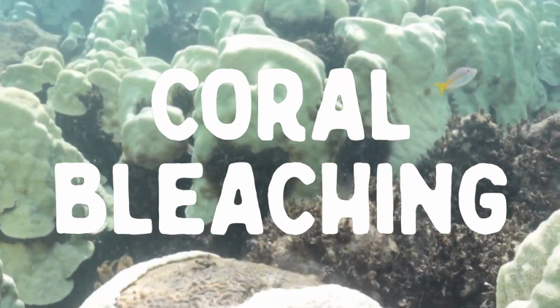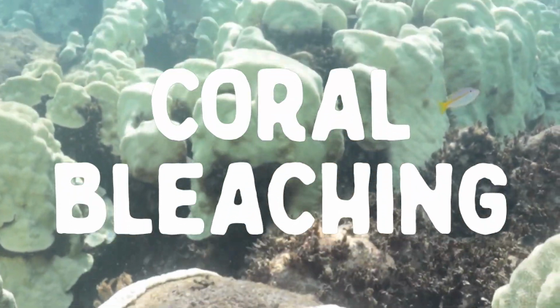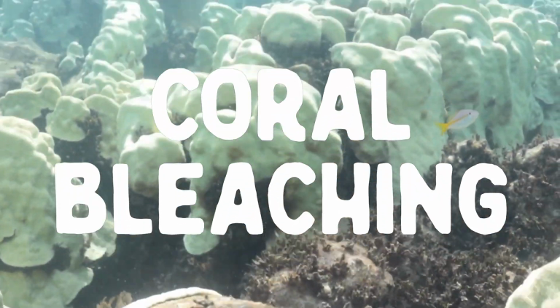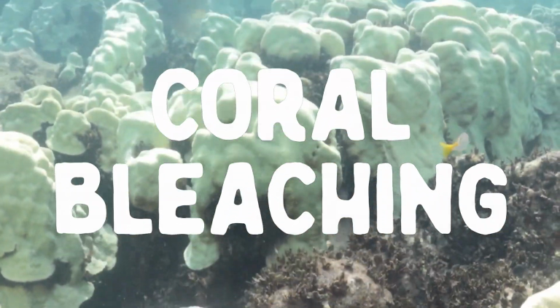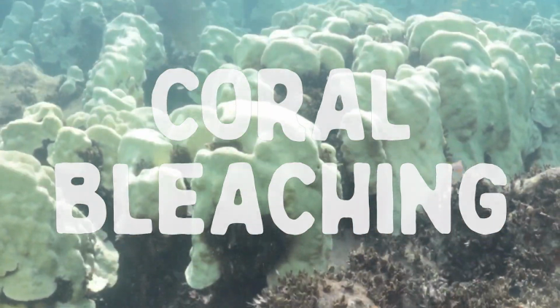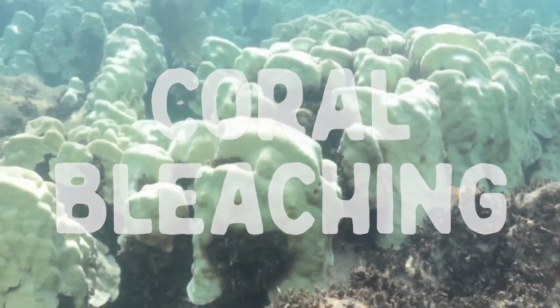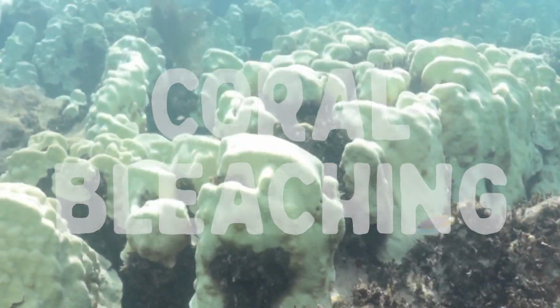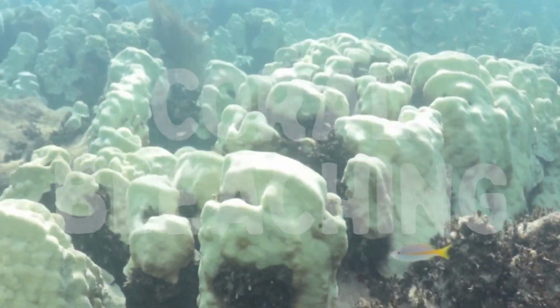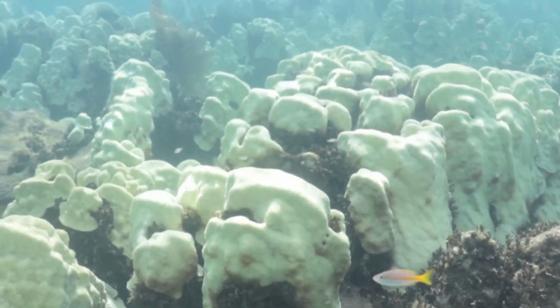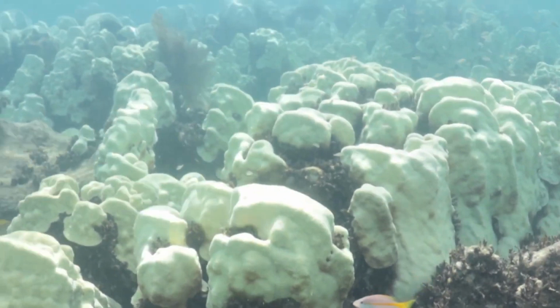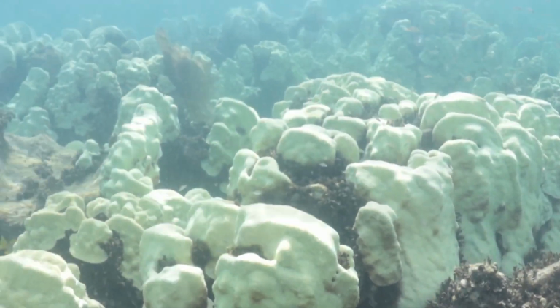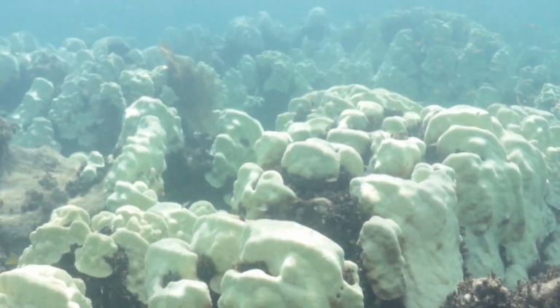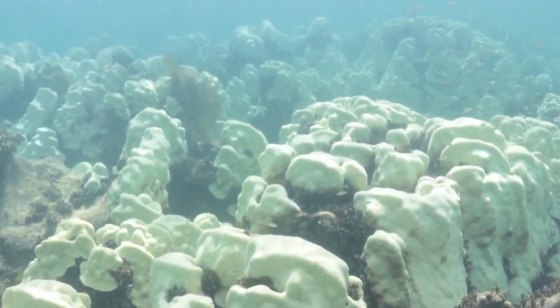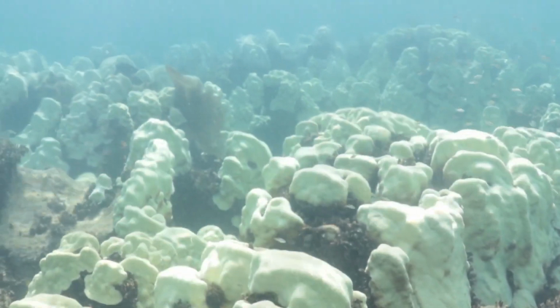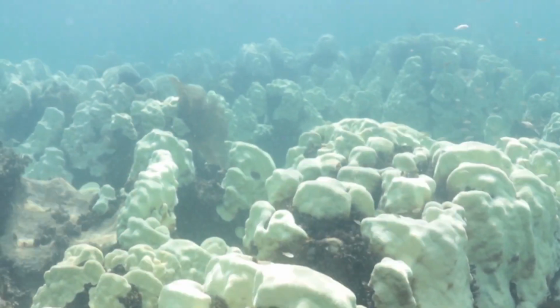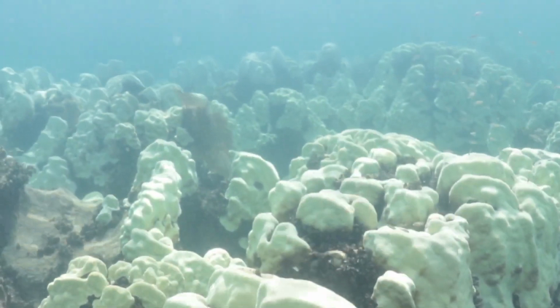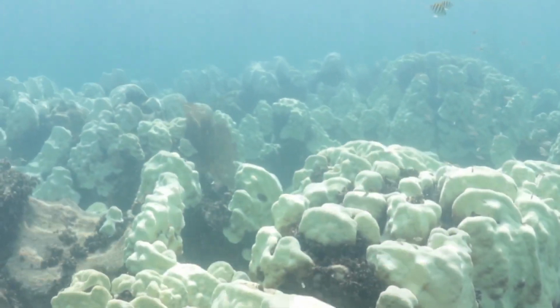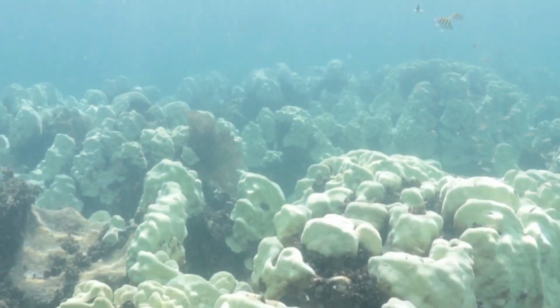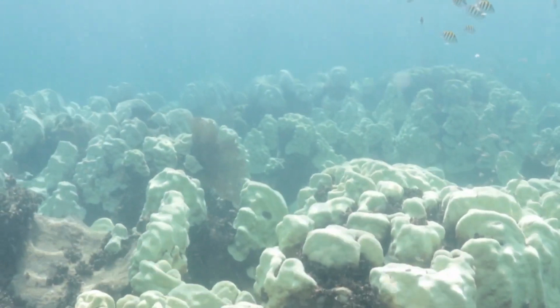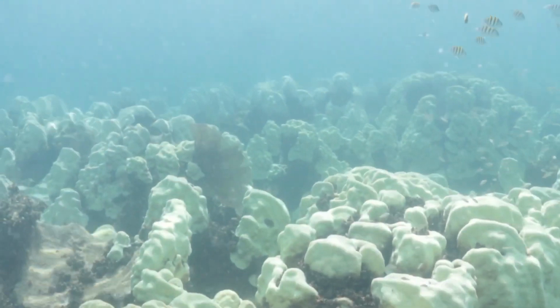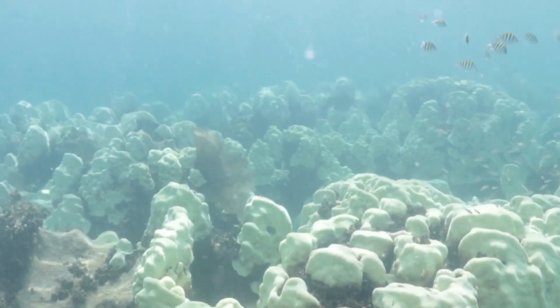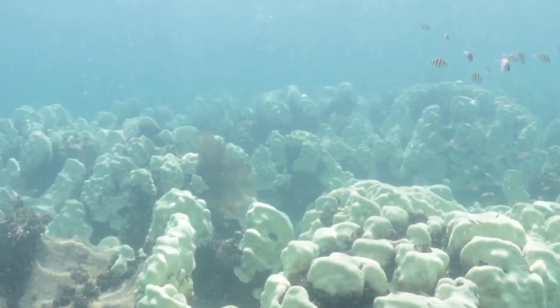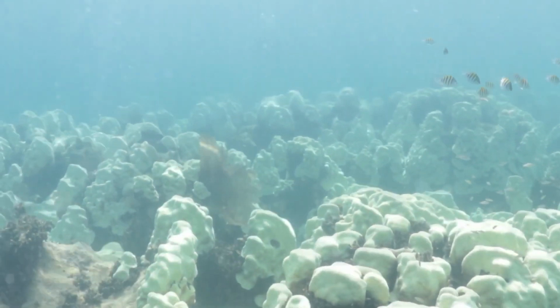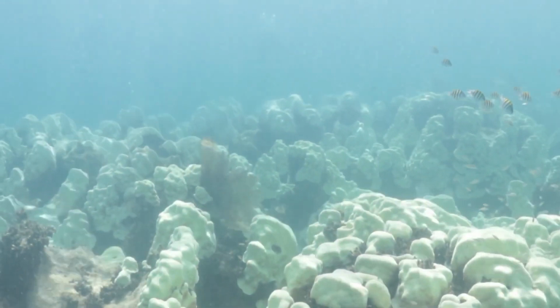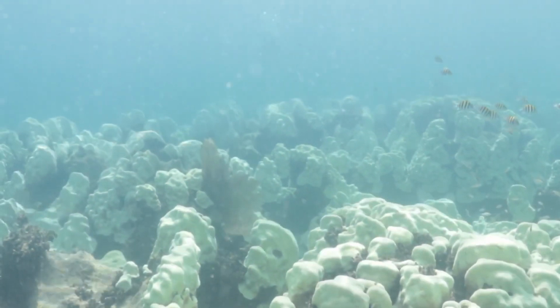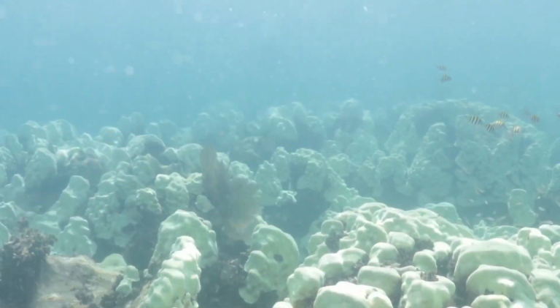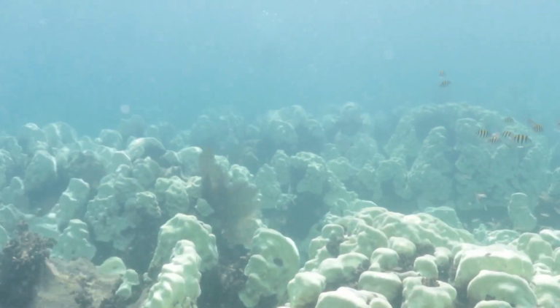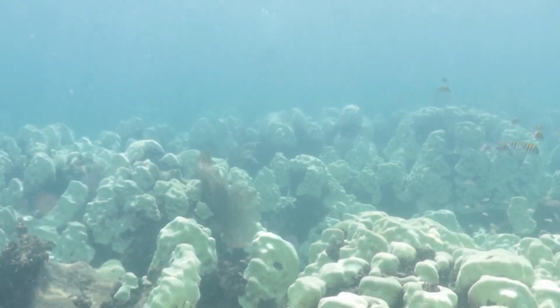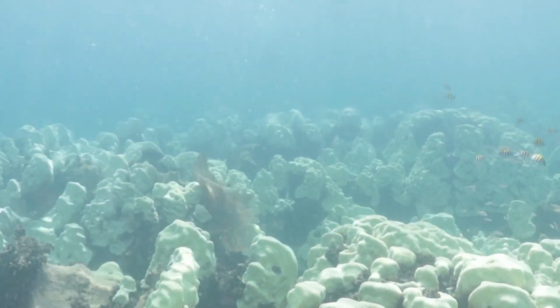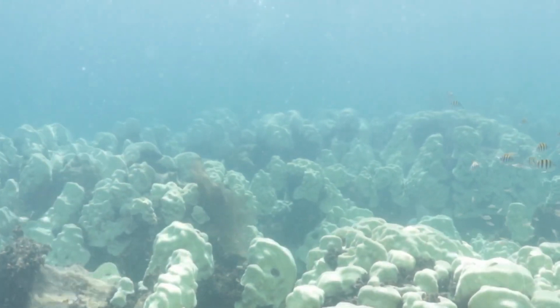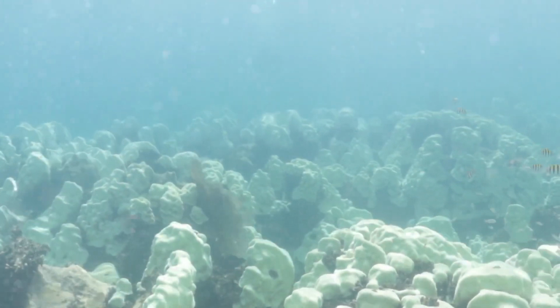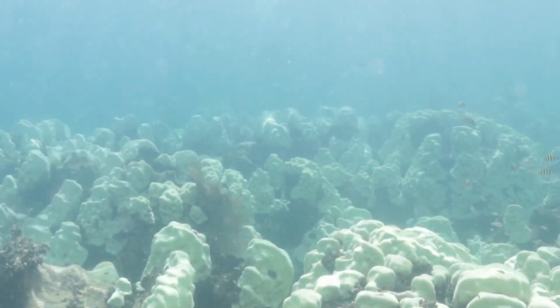If the algae don't return, the coral will eventually starve to death and be unable to survive.